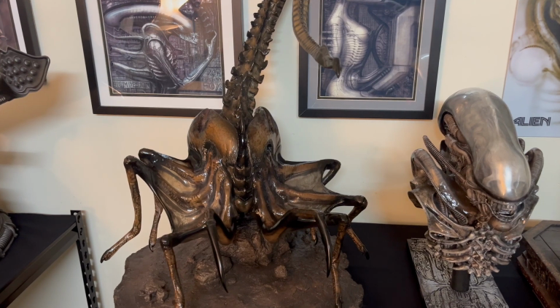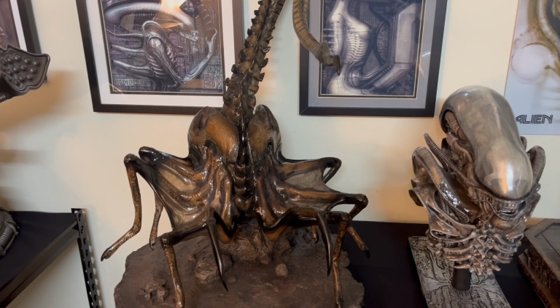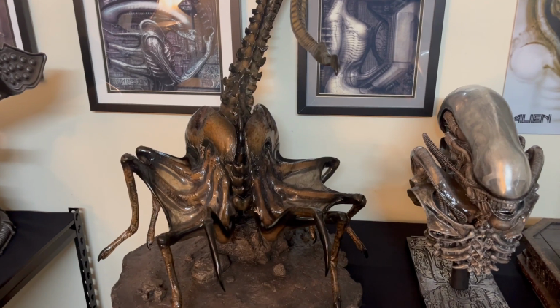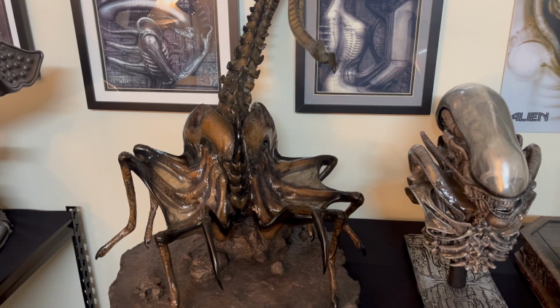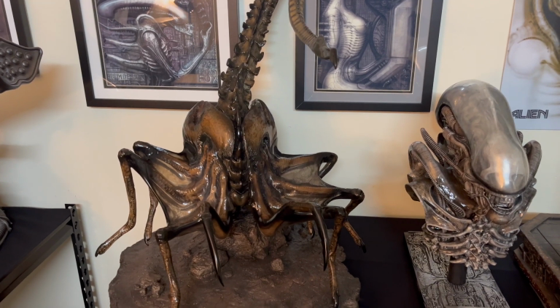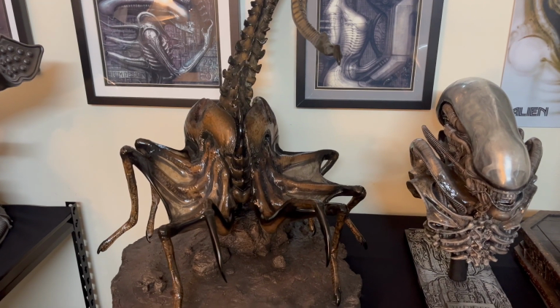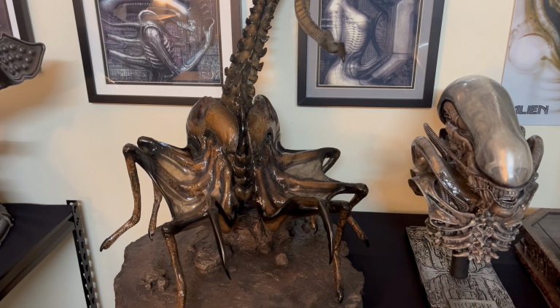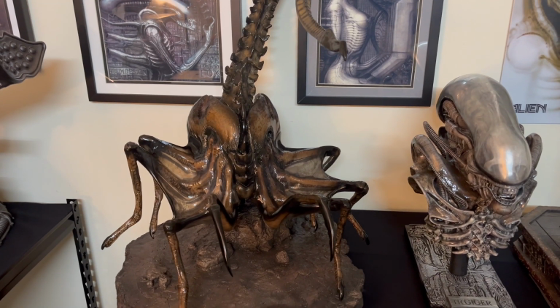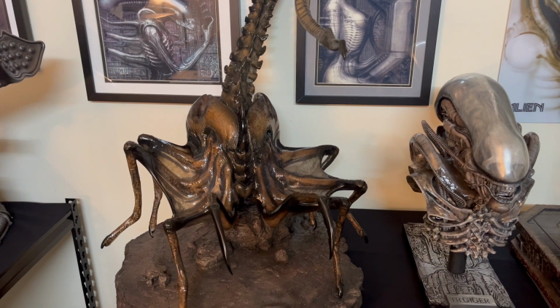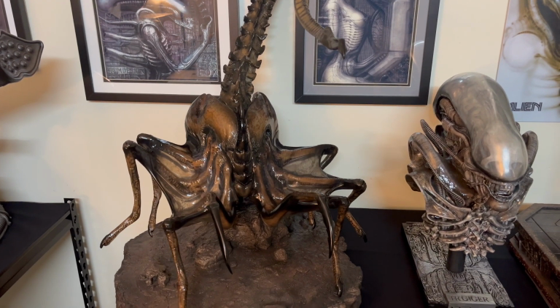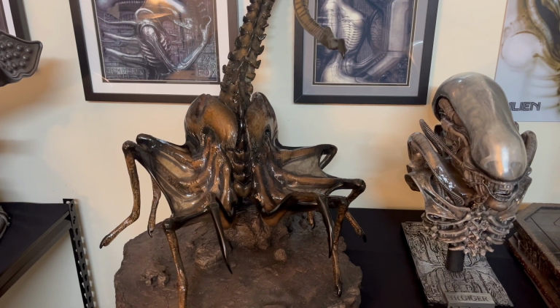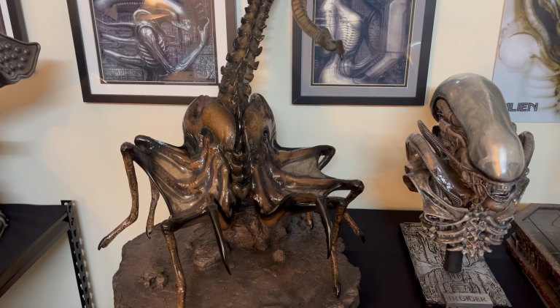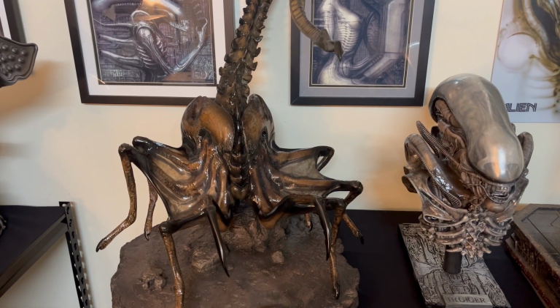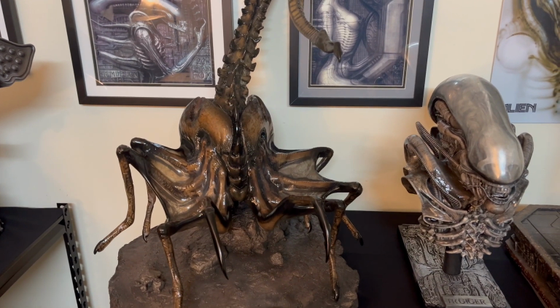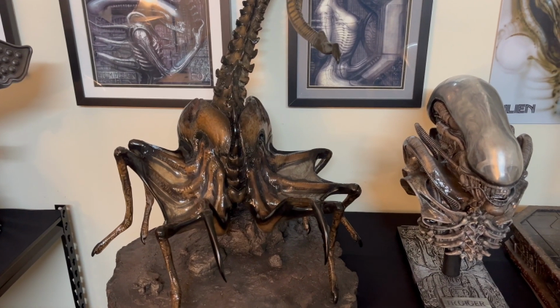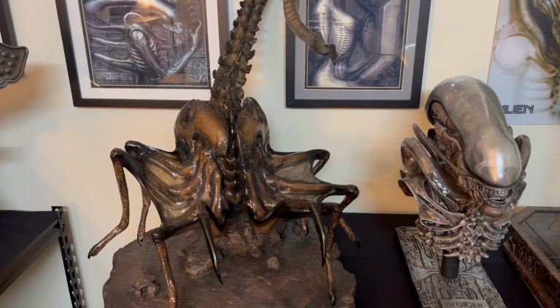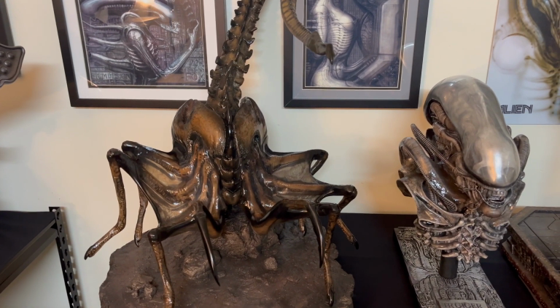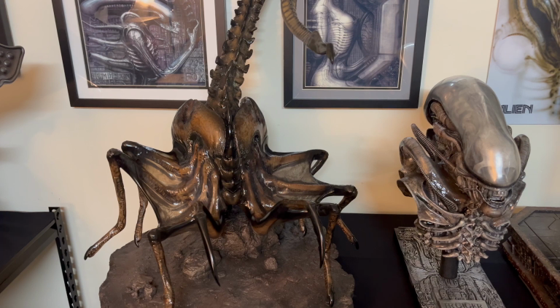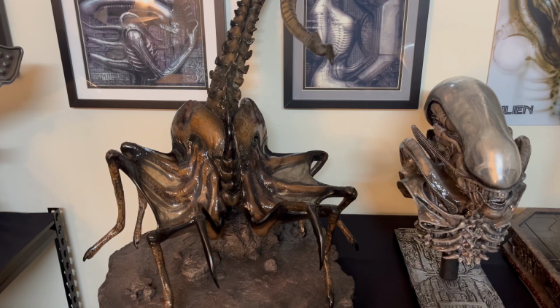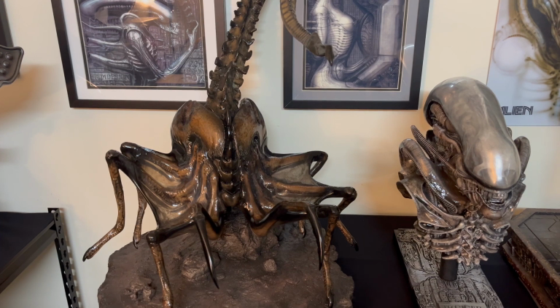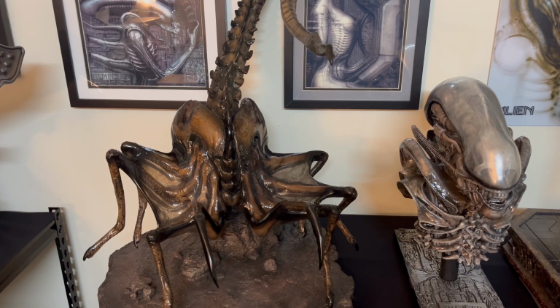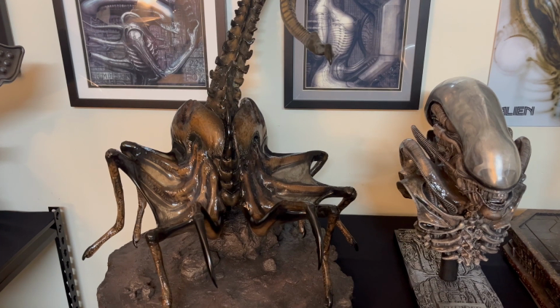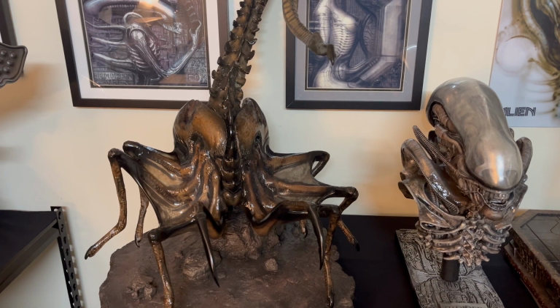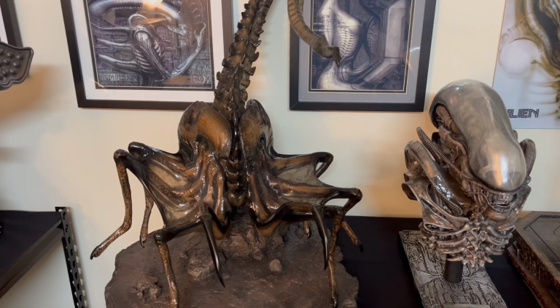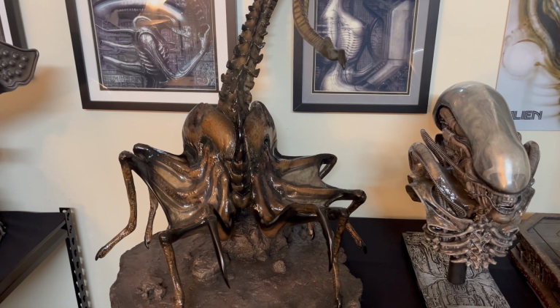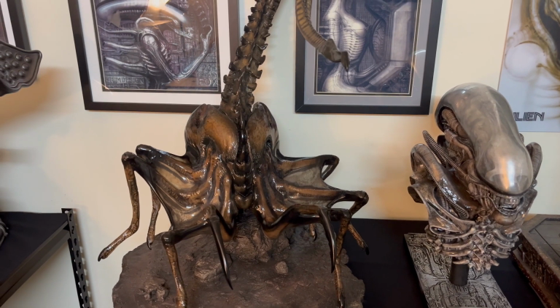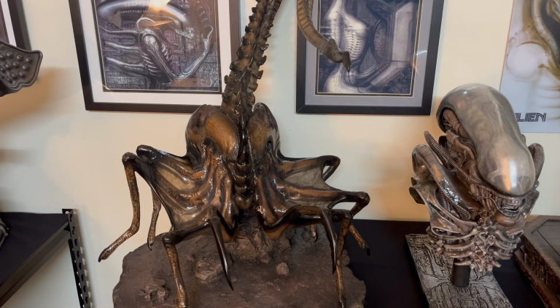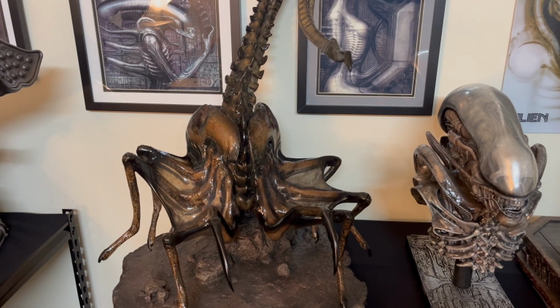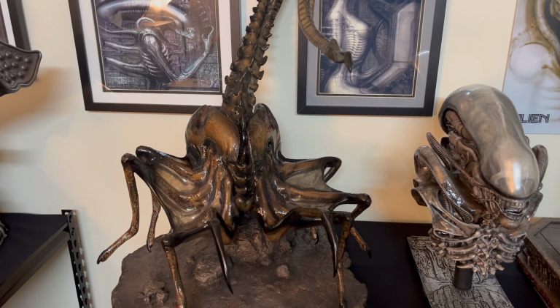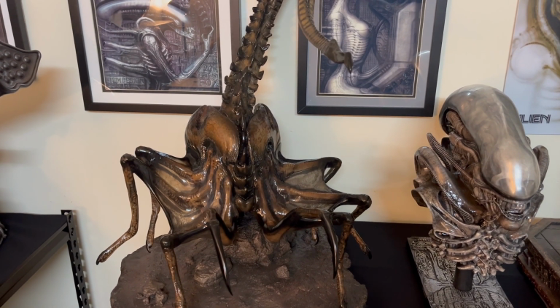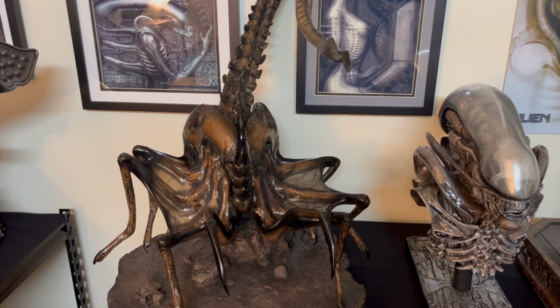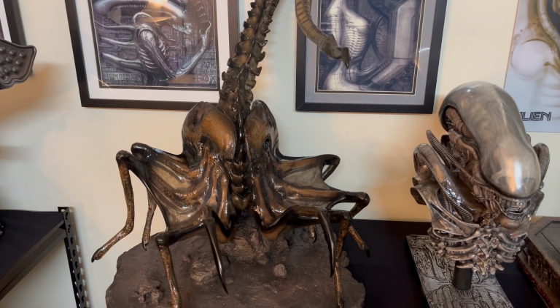Hello everybody, welcome to Alien Statue Collector. Today I have a grail of a piece to review.